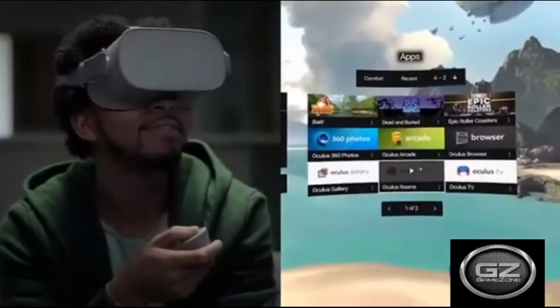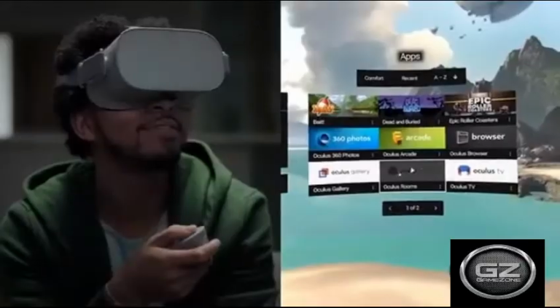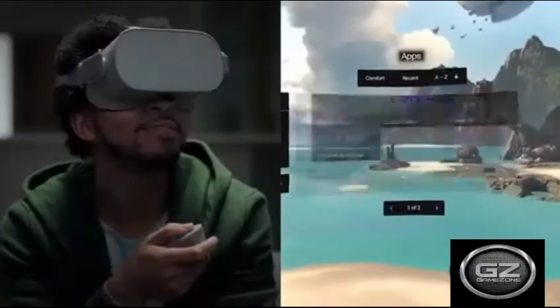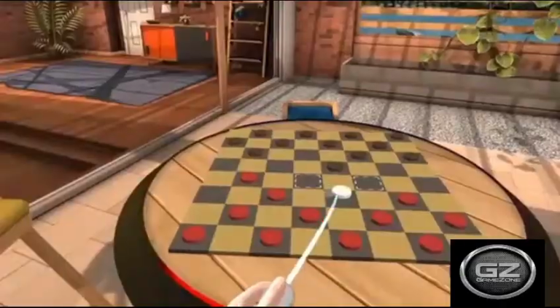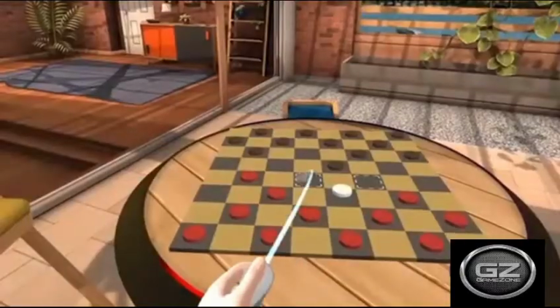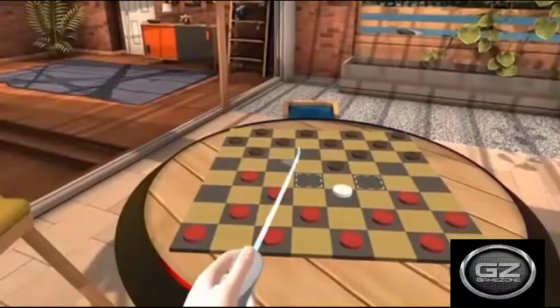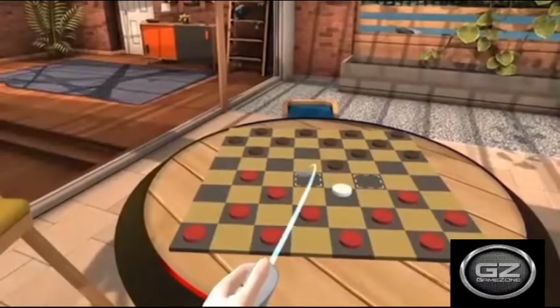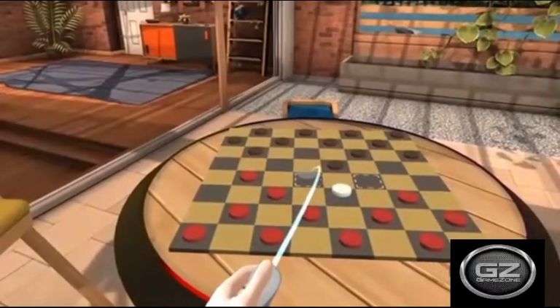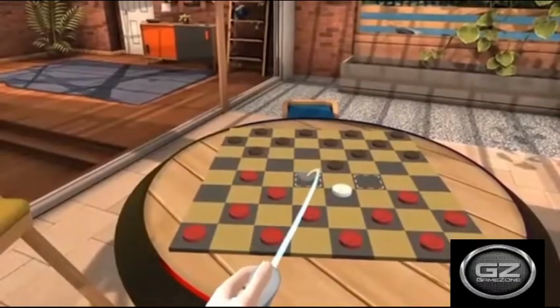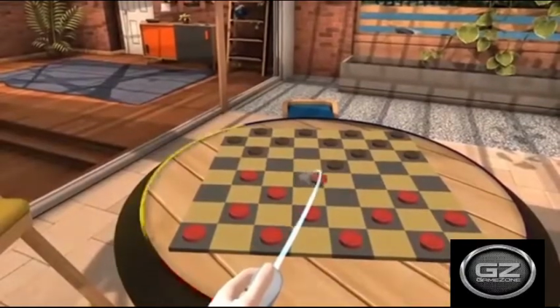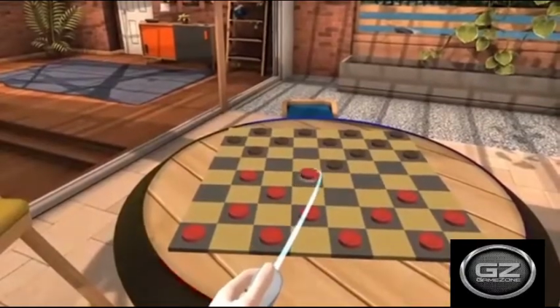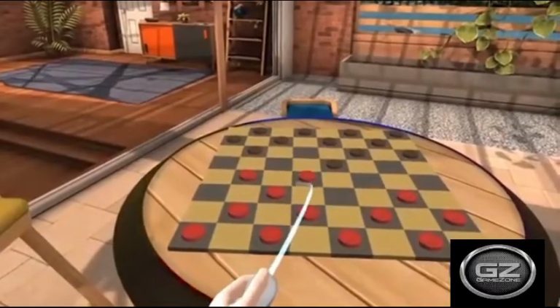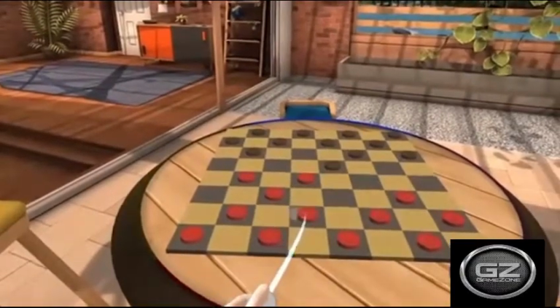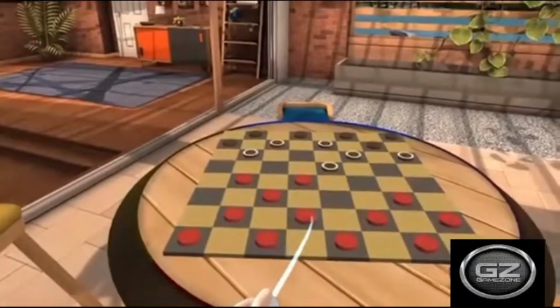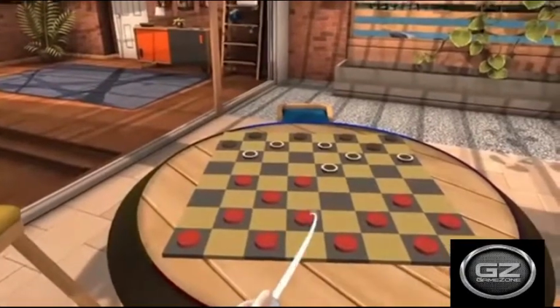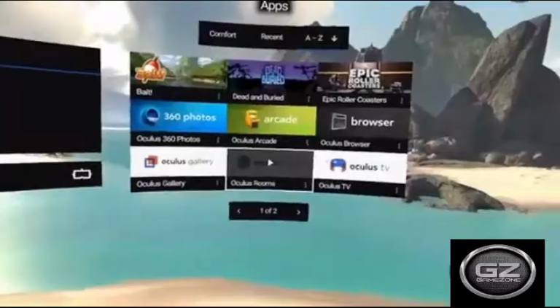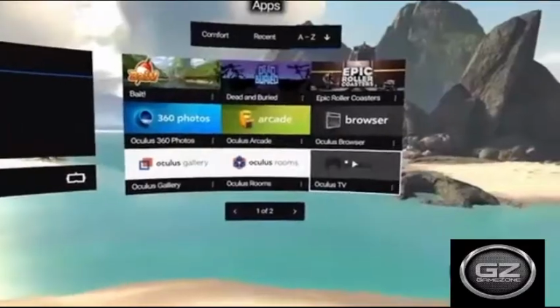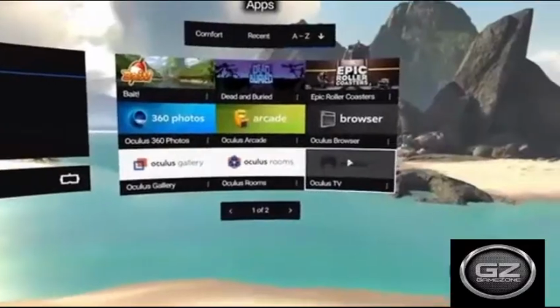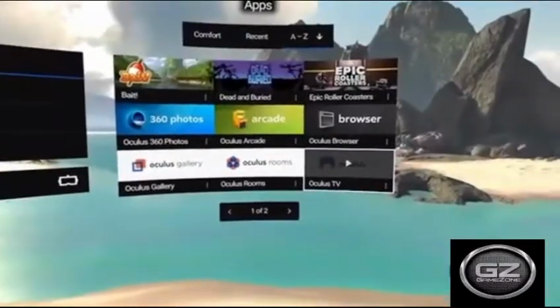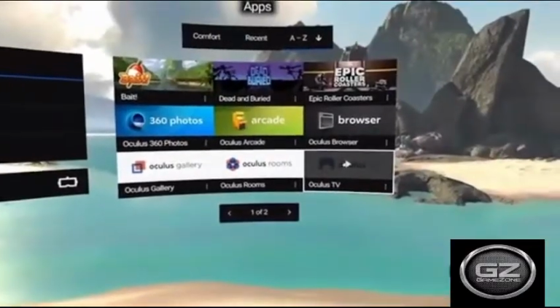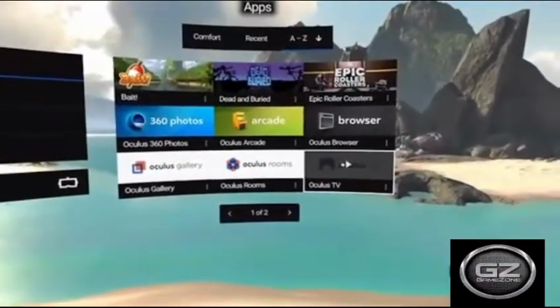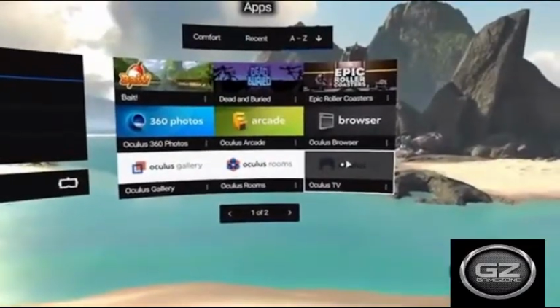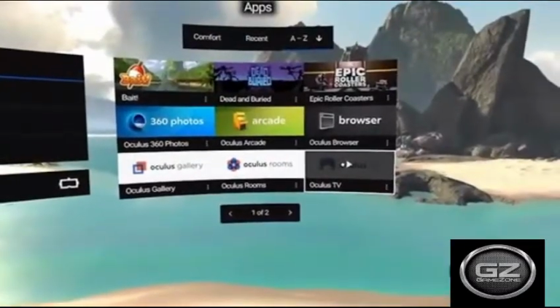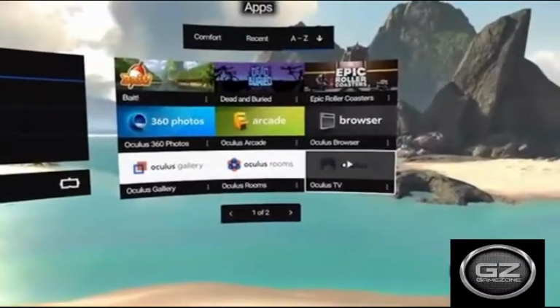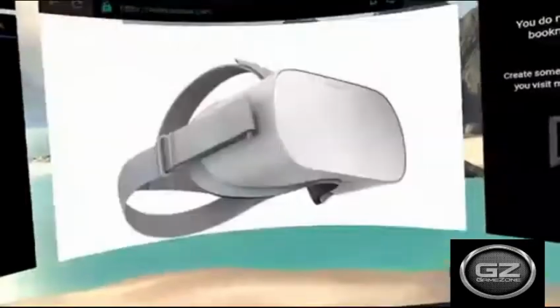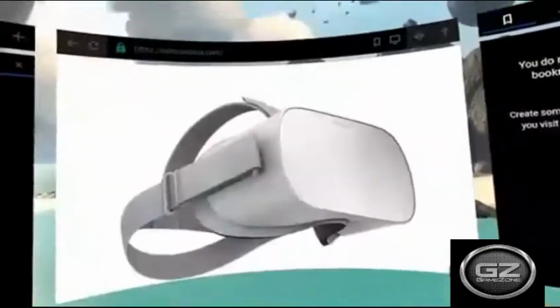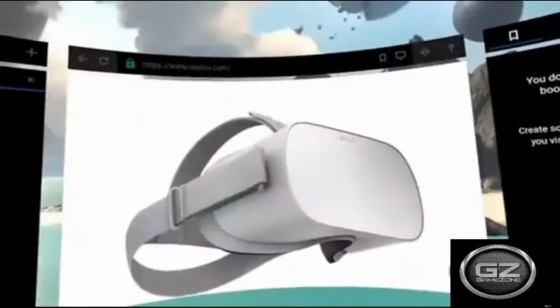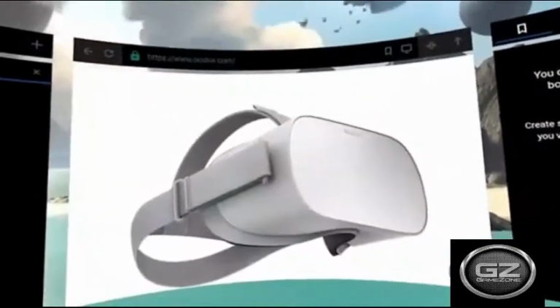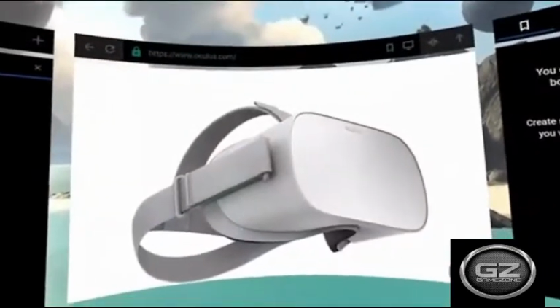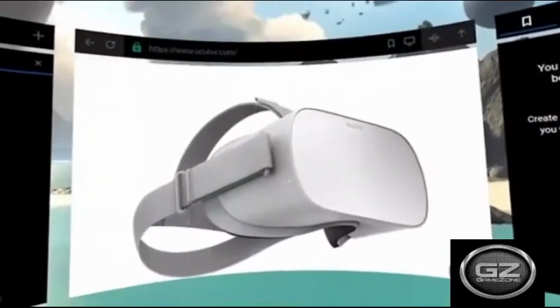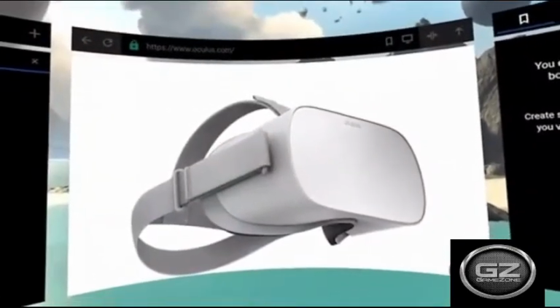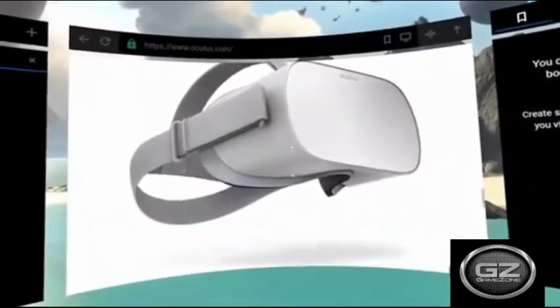Using the Oculus Go, you'll be able to hang out and play games with friends, watch TV, and even browse the internet in VR.